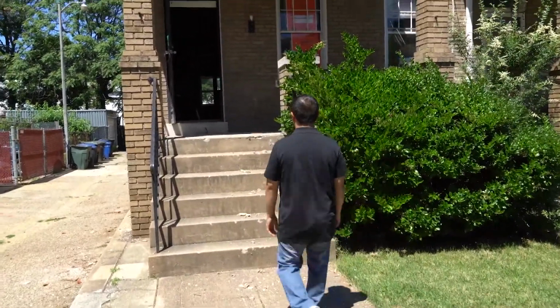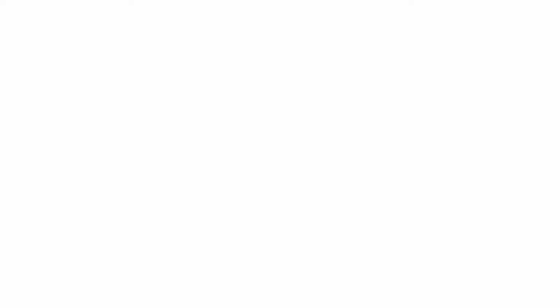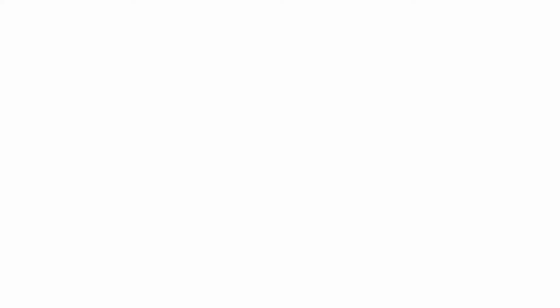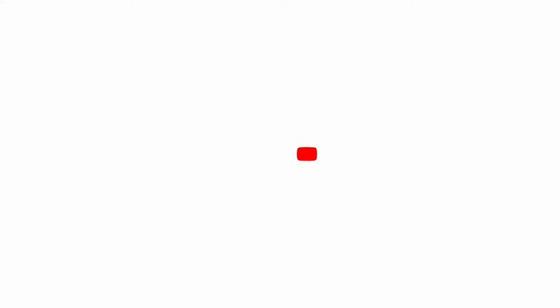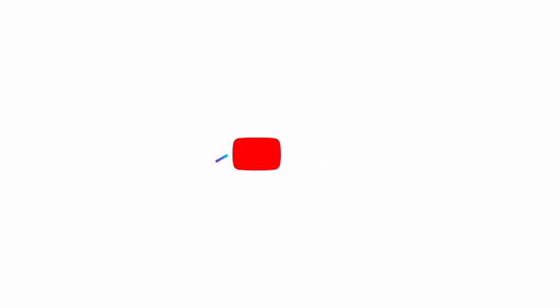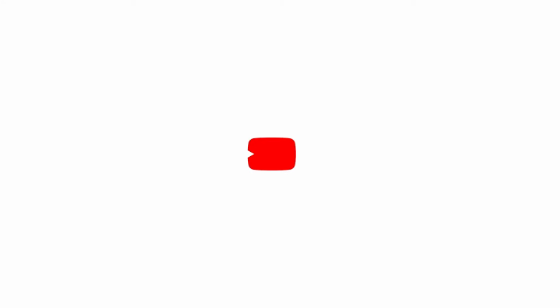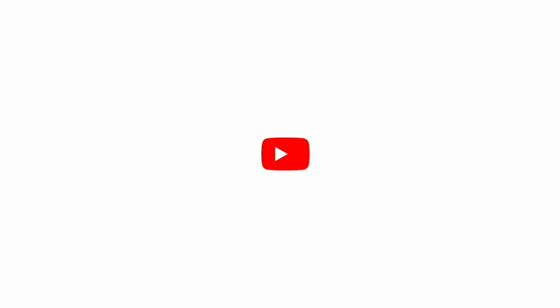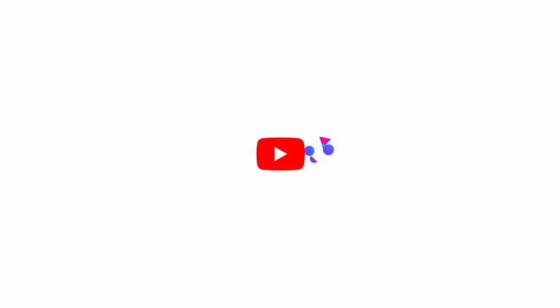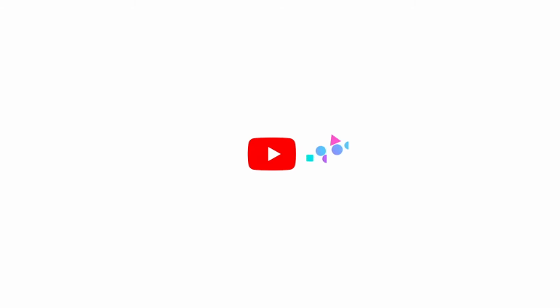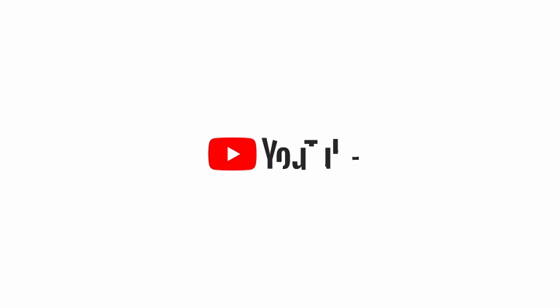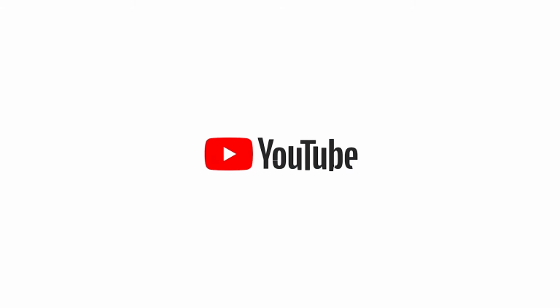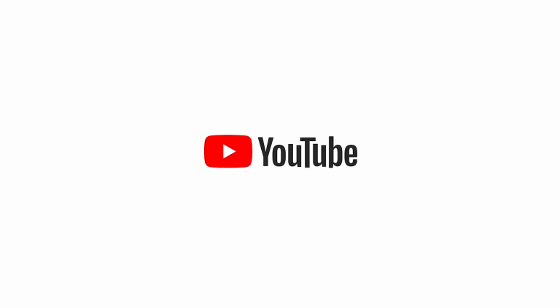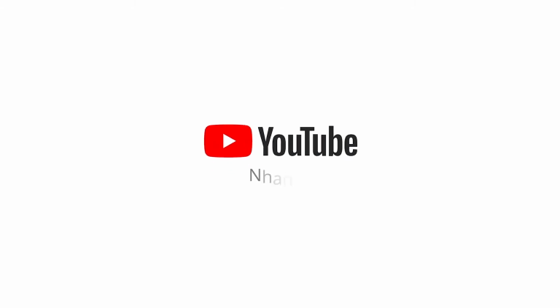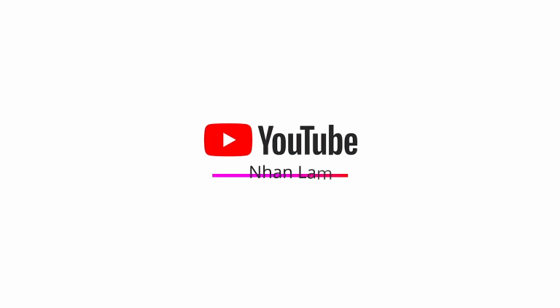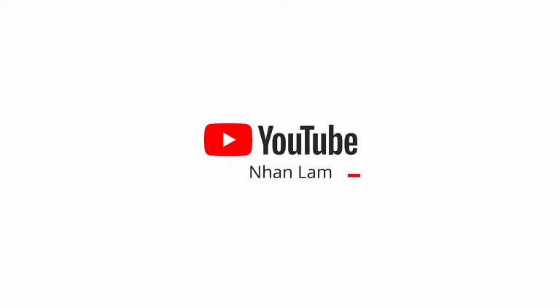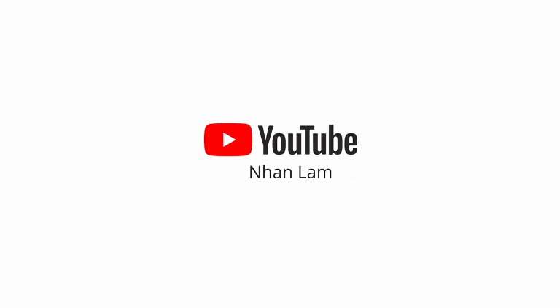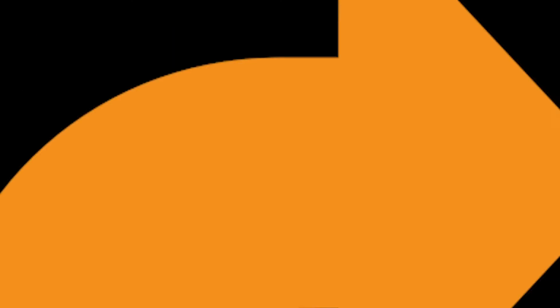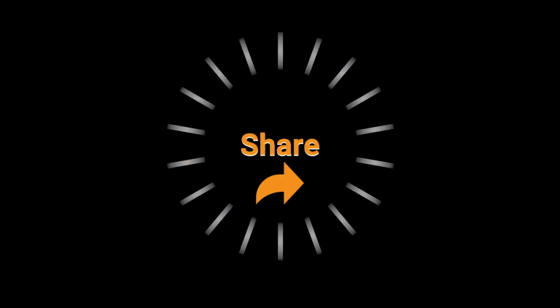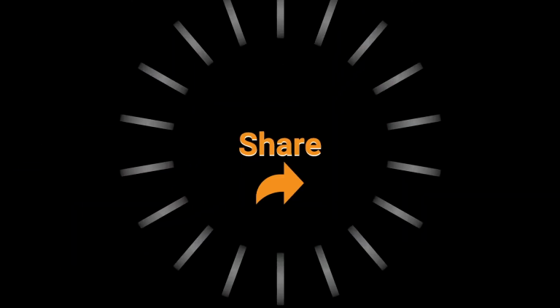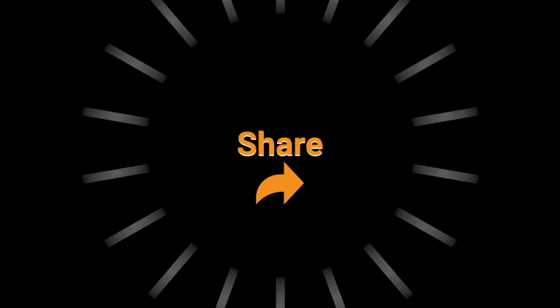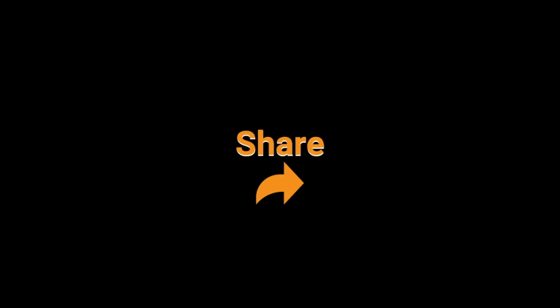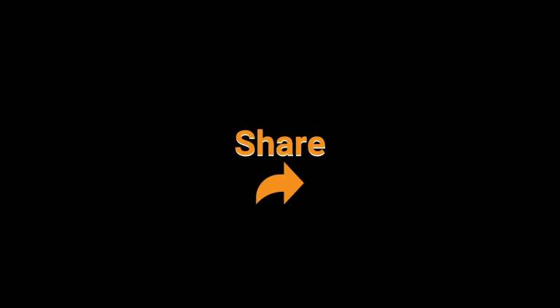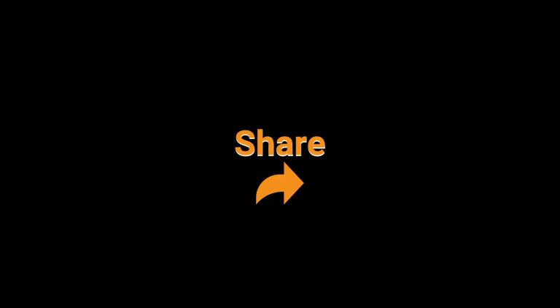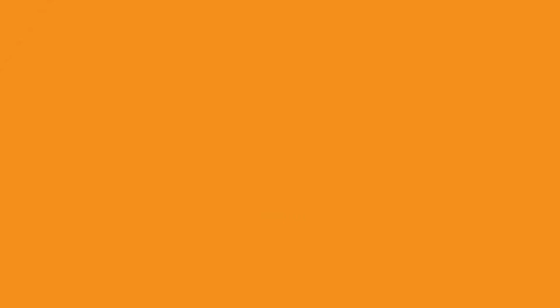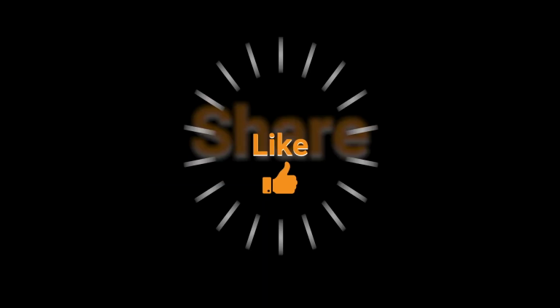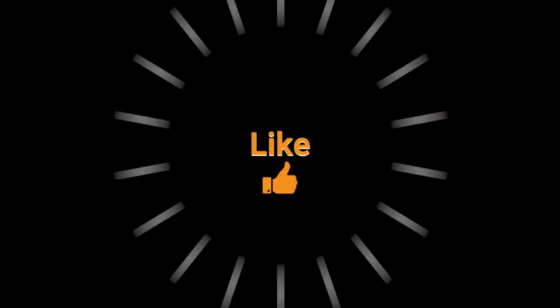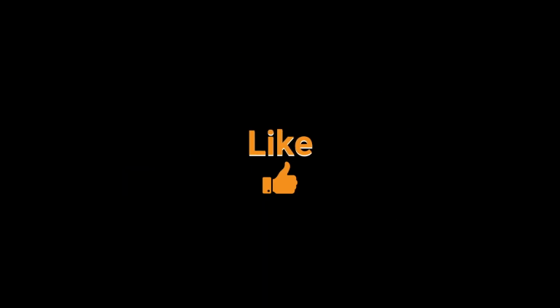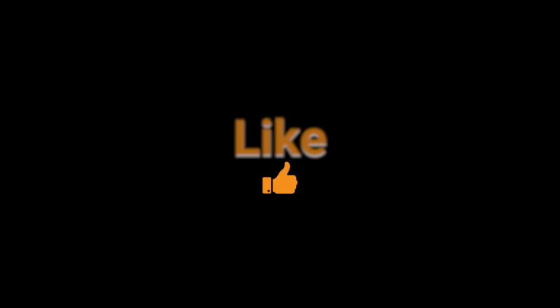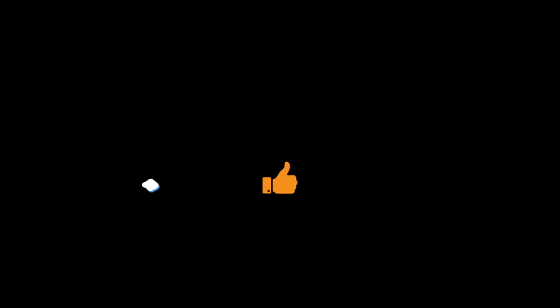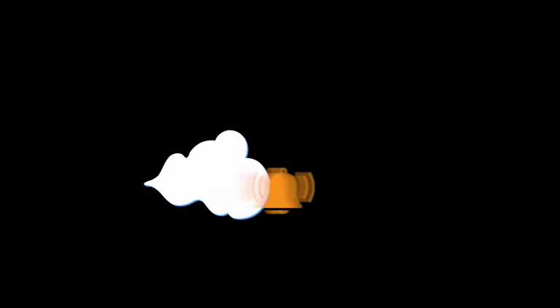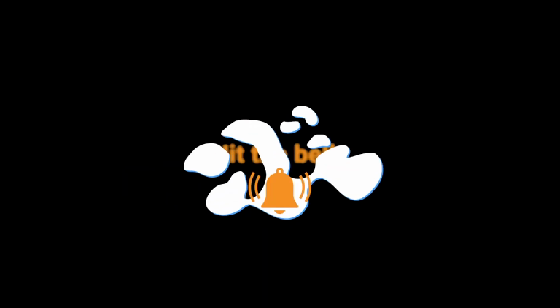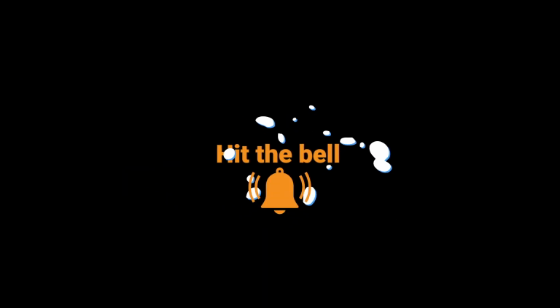If you haven't done so already, subscribe to my channel, share my video, like my video, and hit the bell.